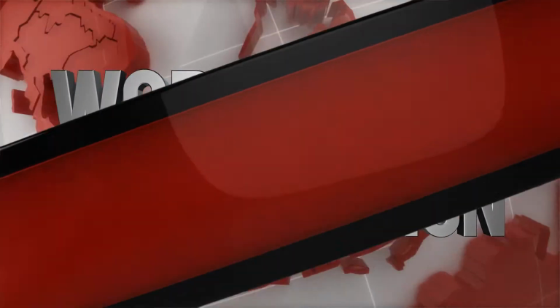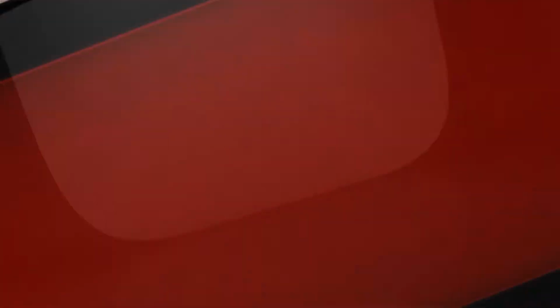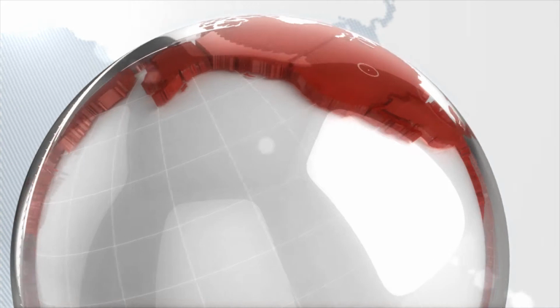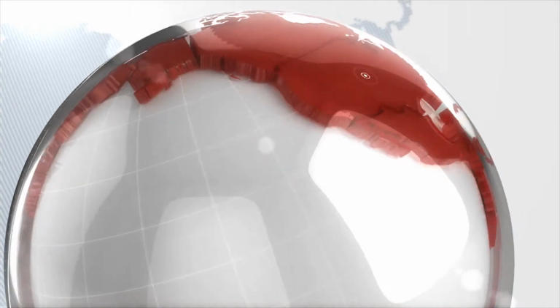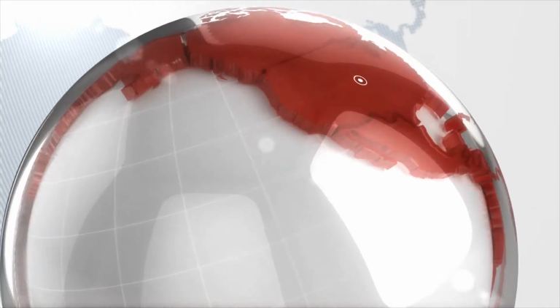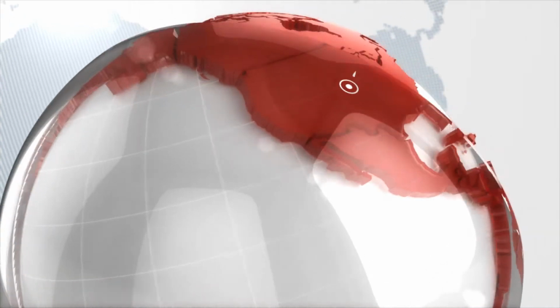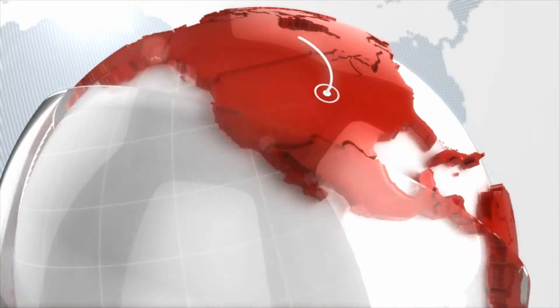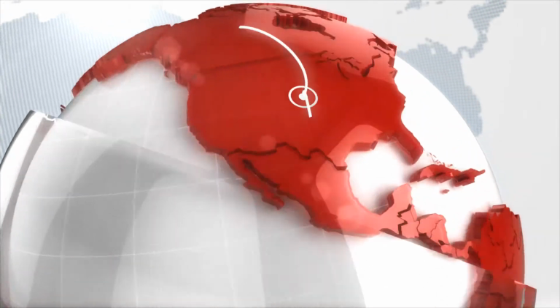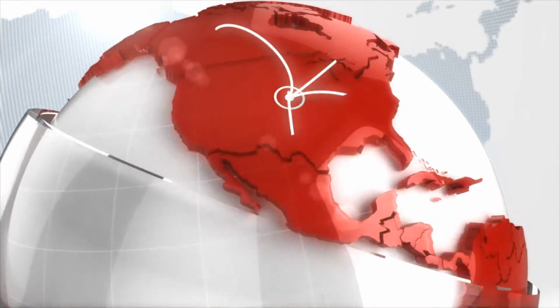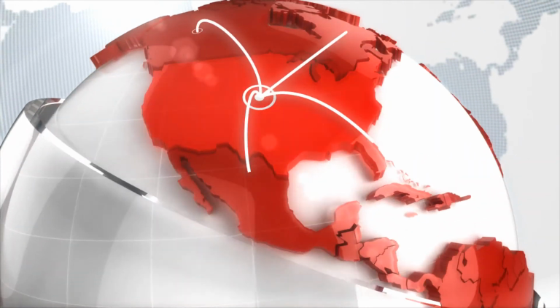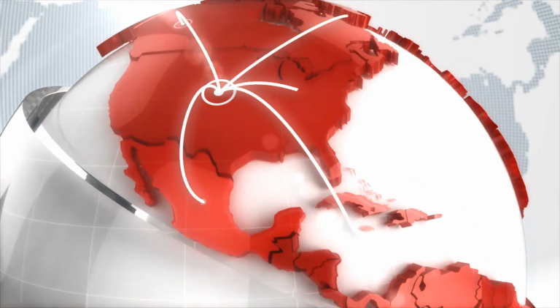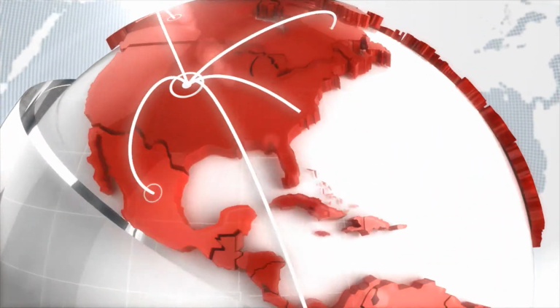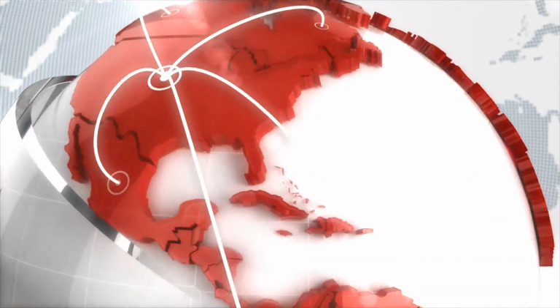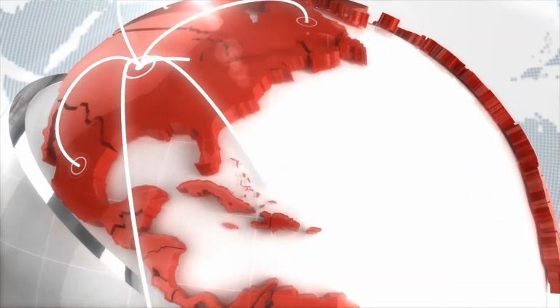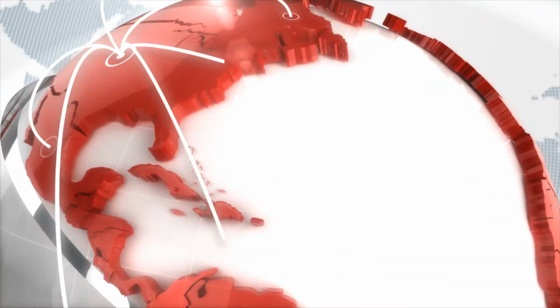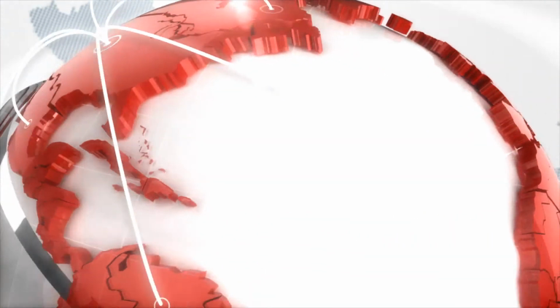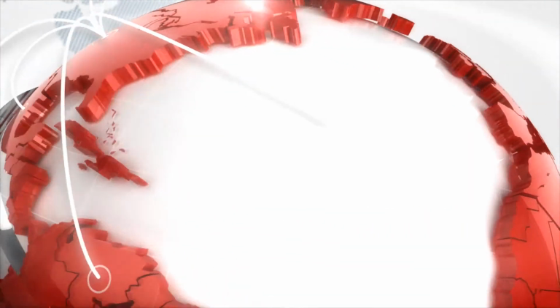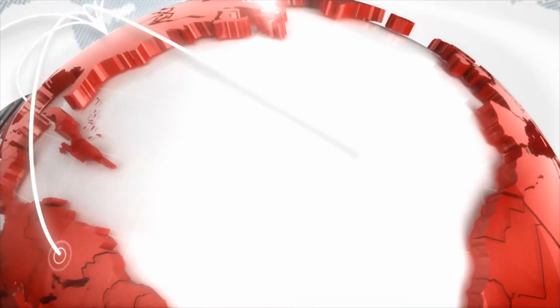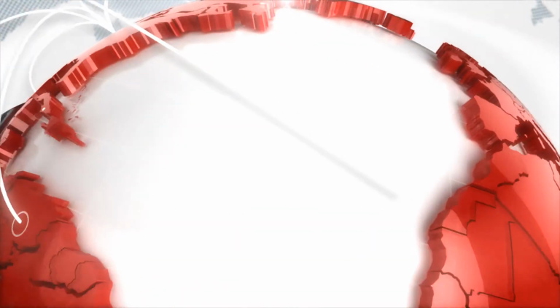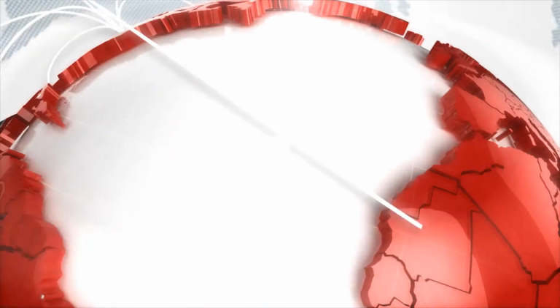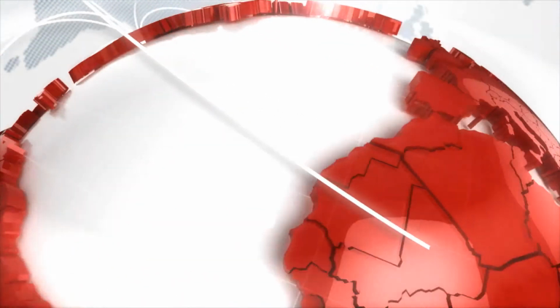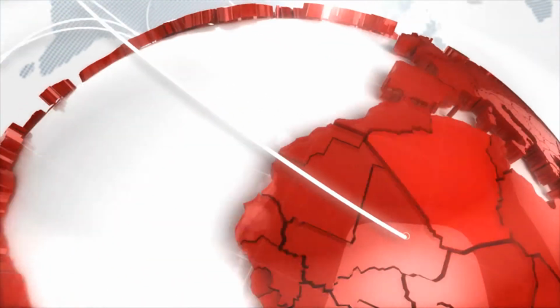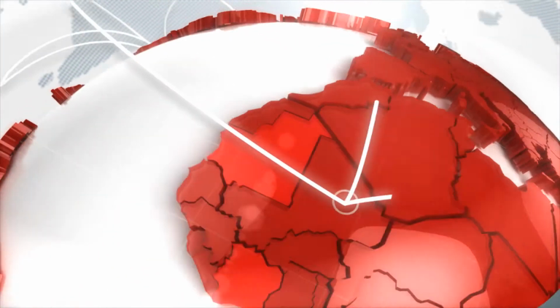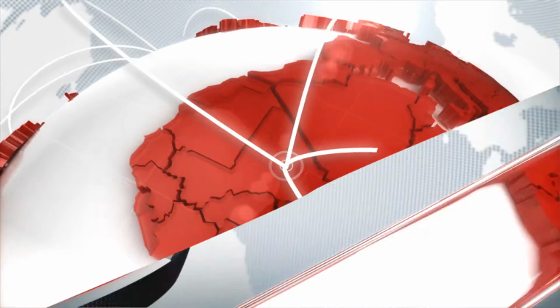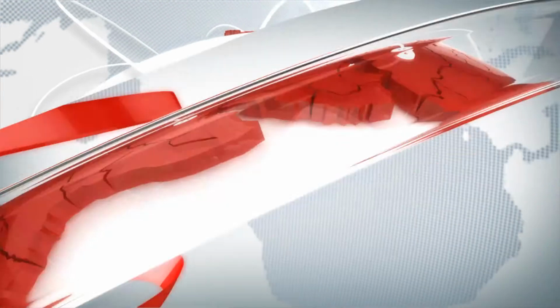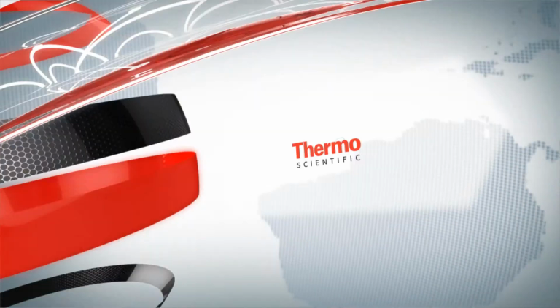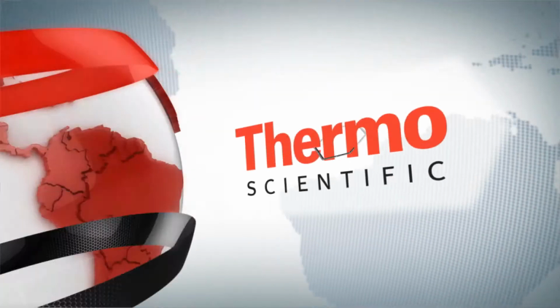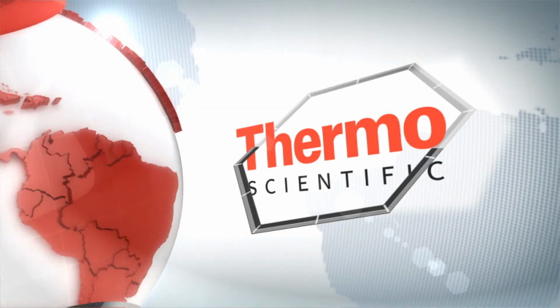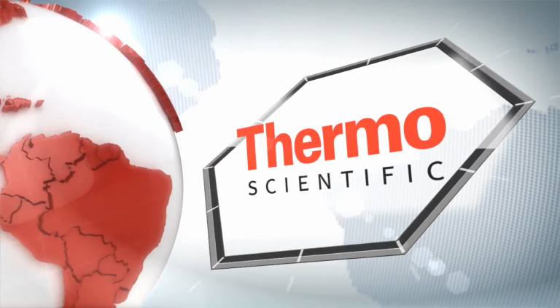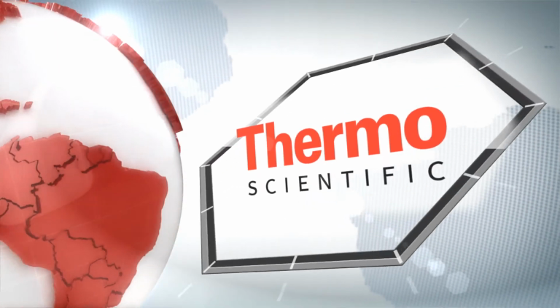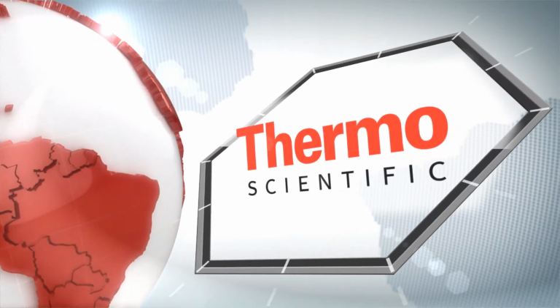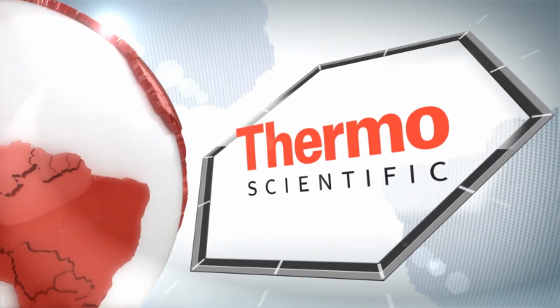Learn more at thermoscientific.com/ICS5000Plus.